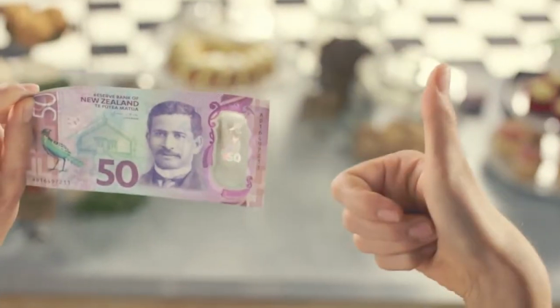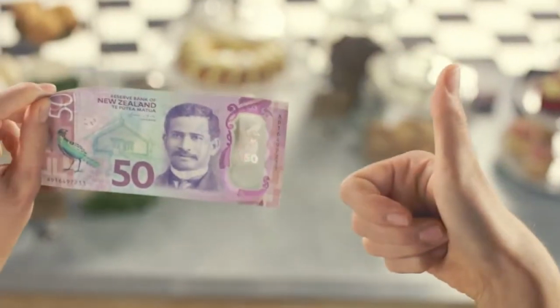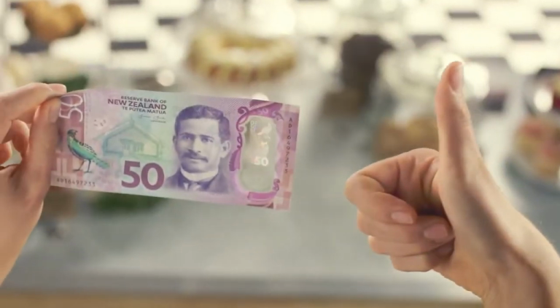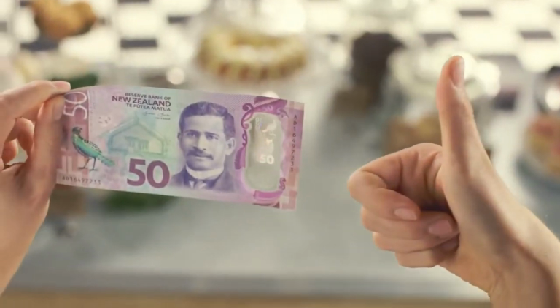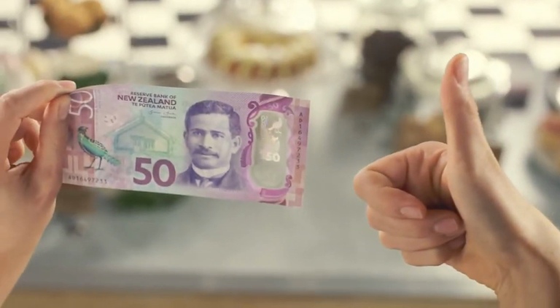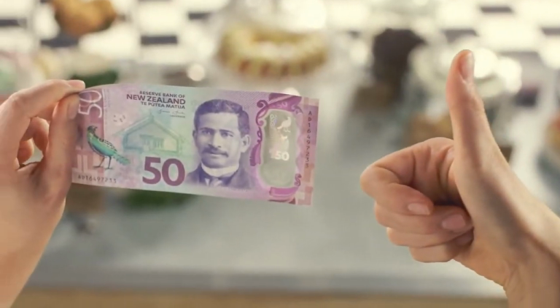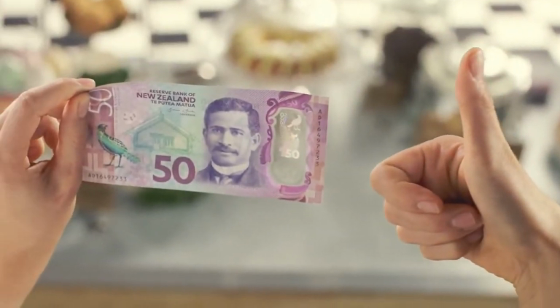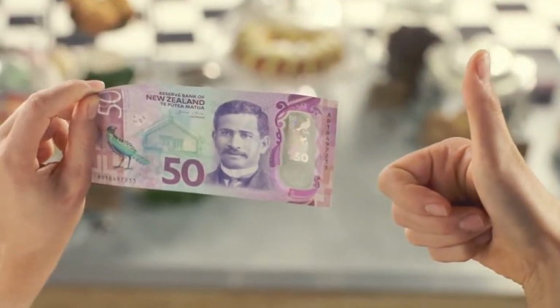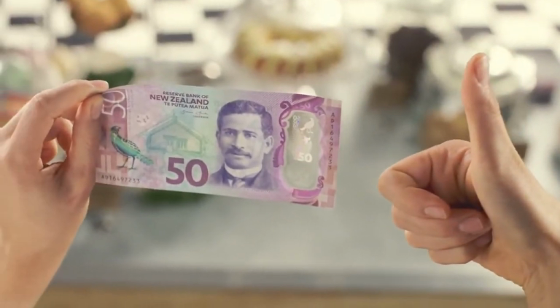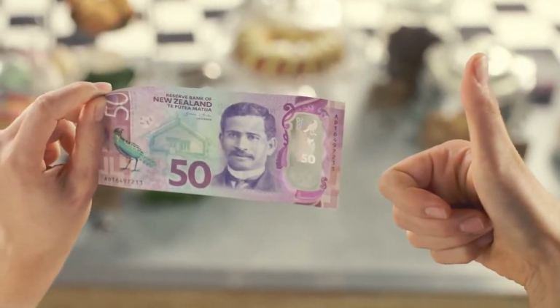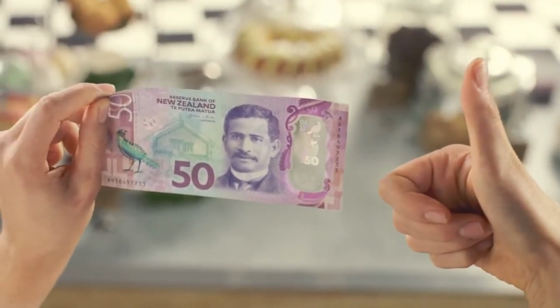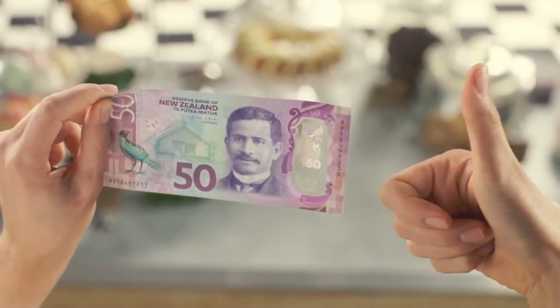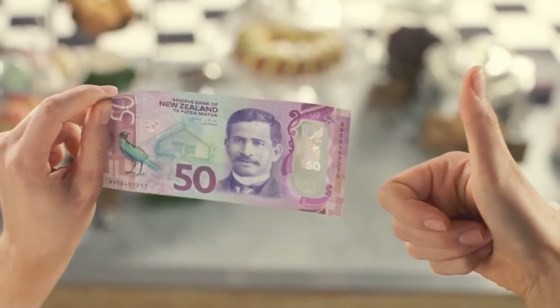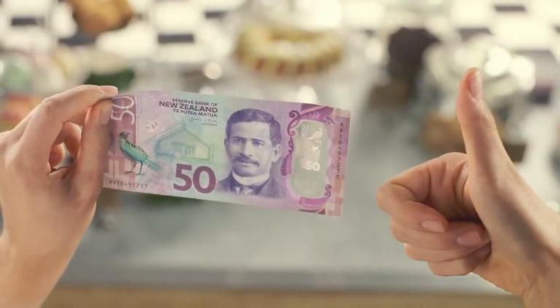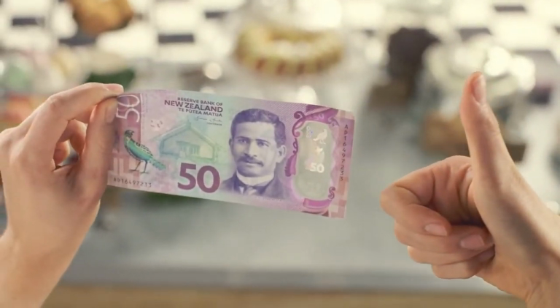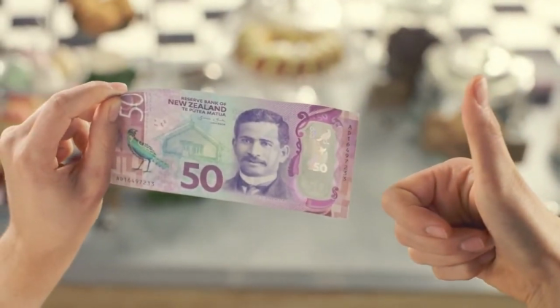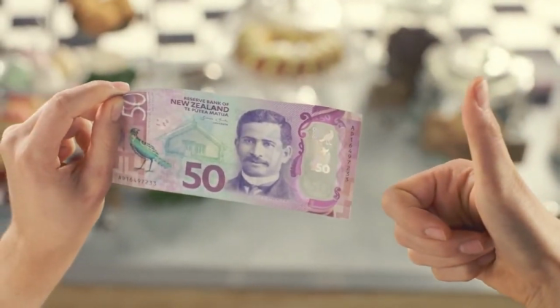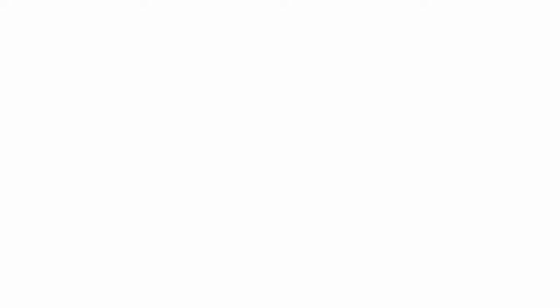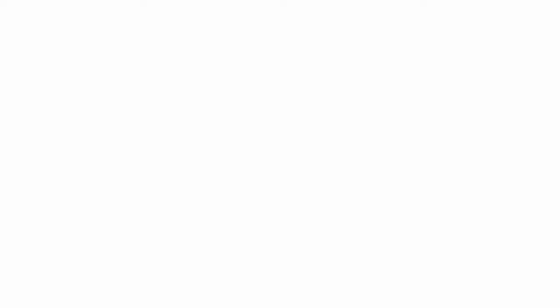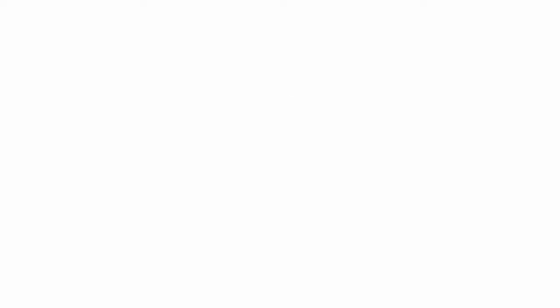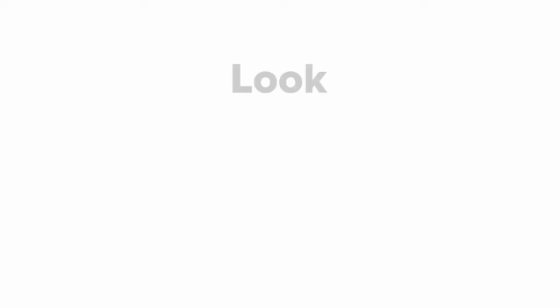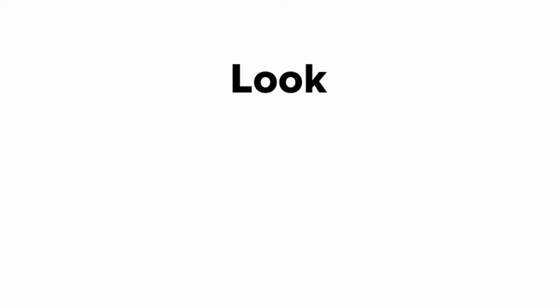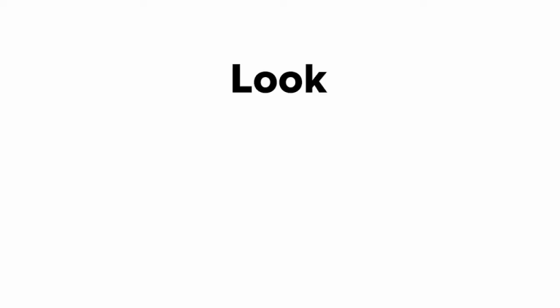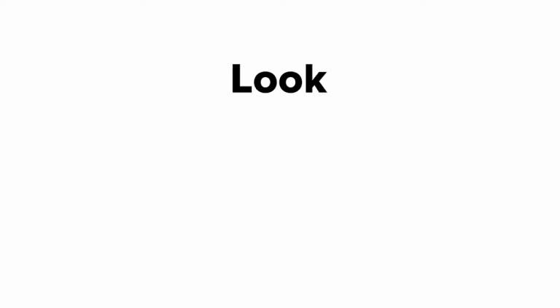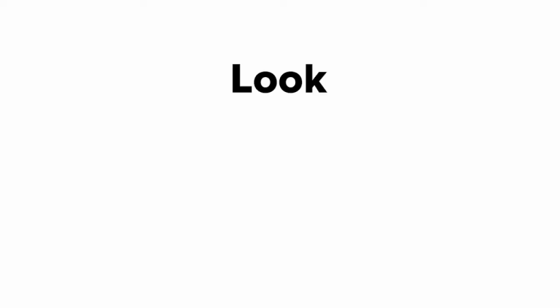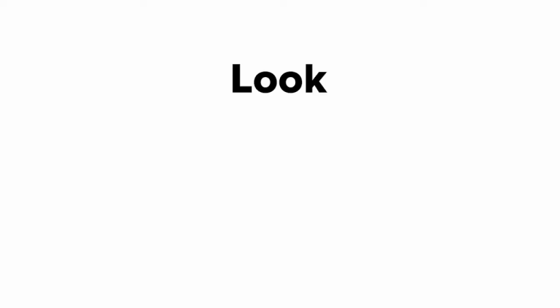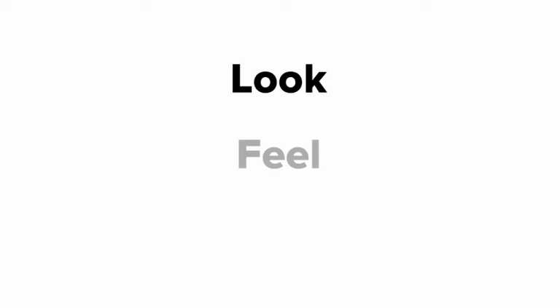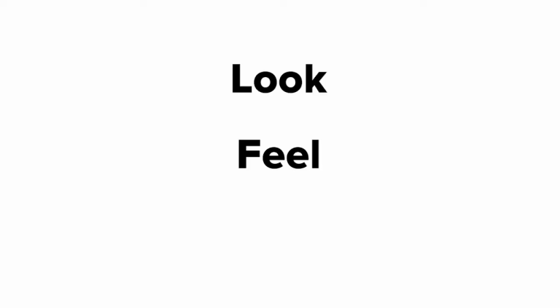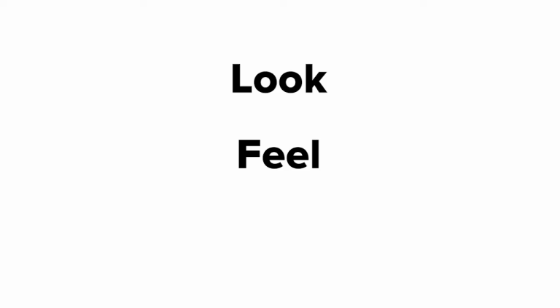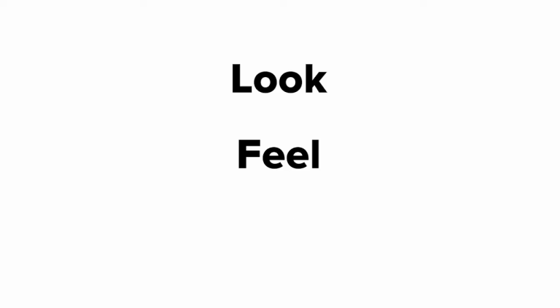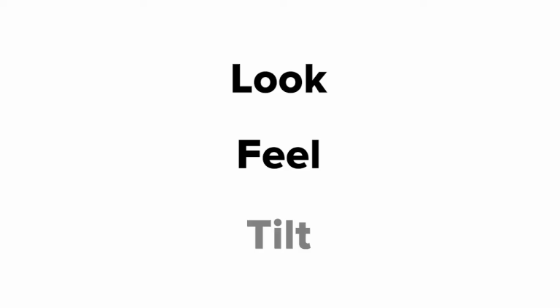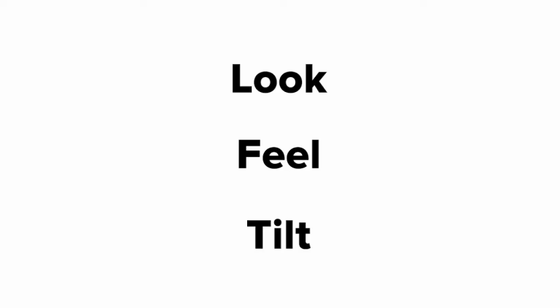Remember, to make sure your banknotes are the genuine article, just look, feel and tilt.